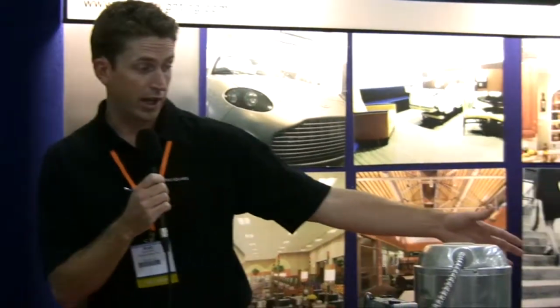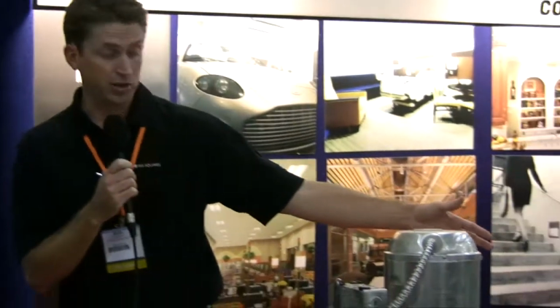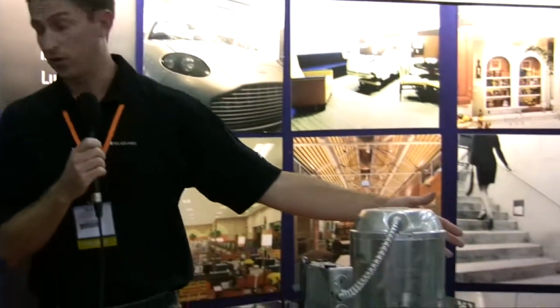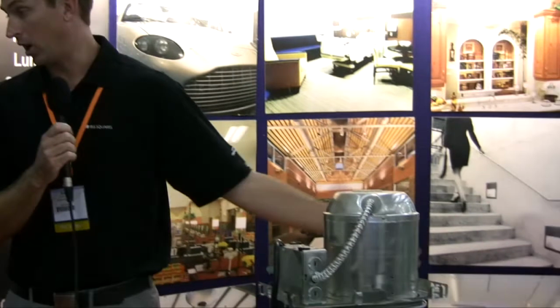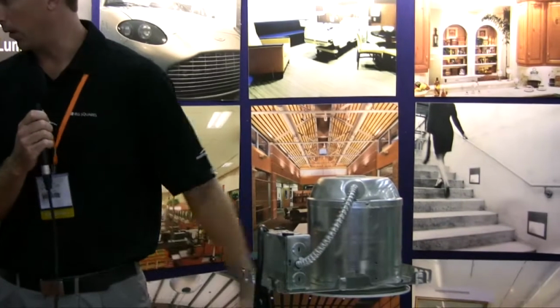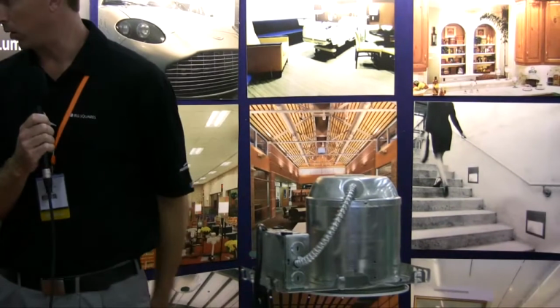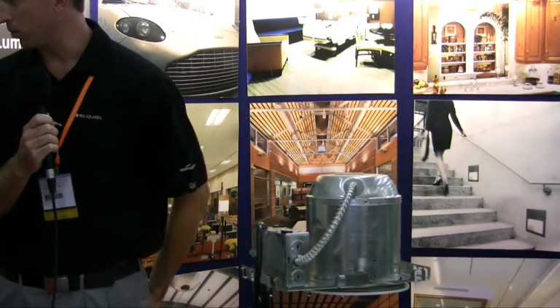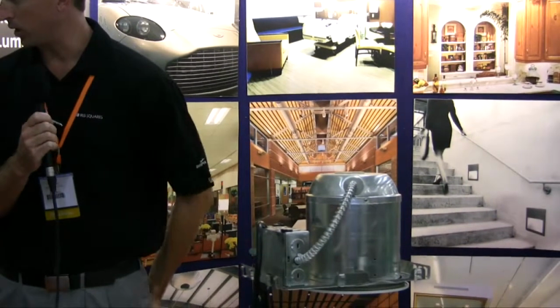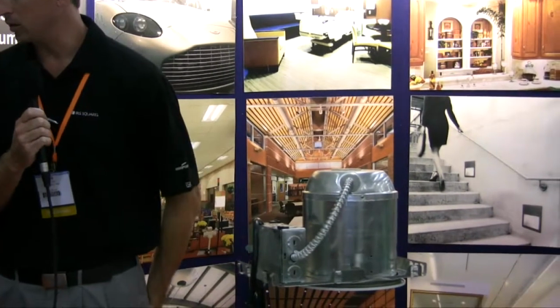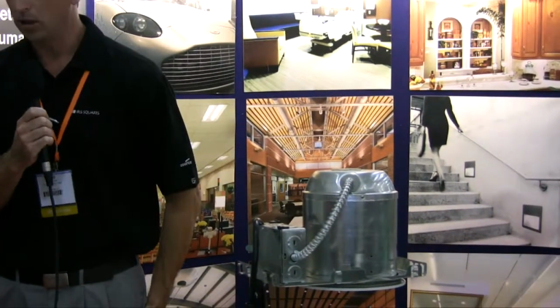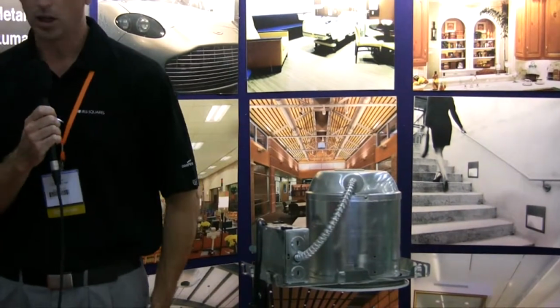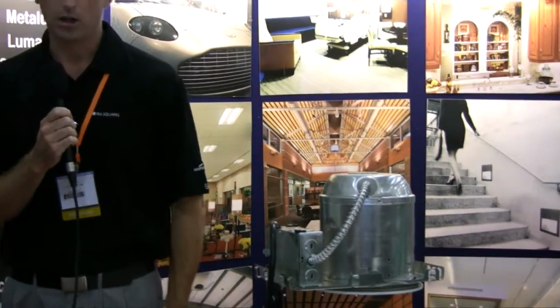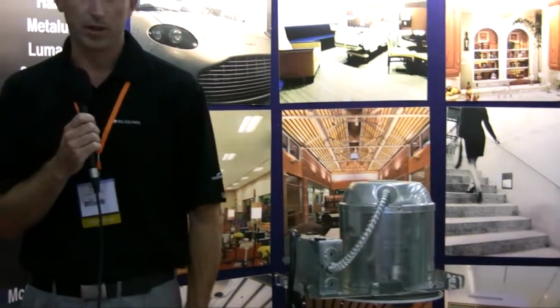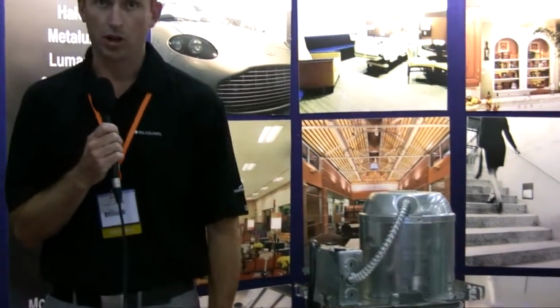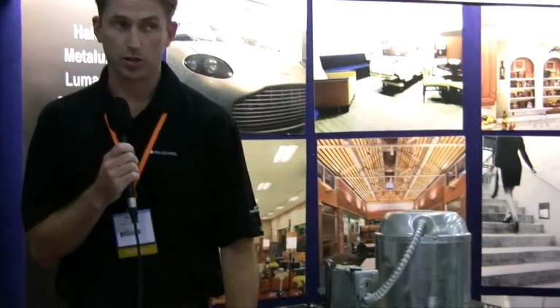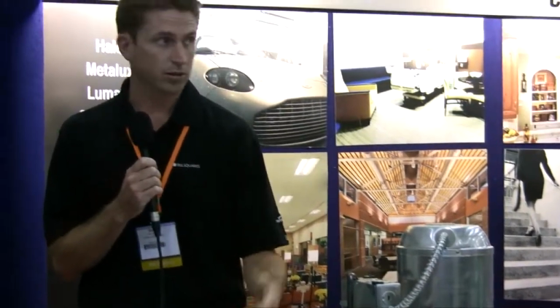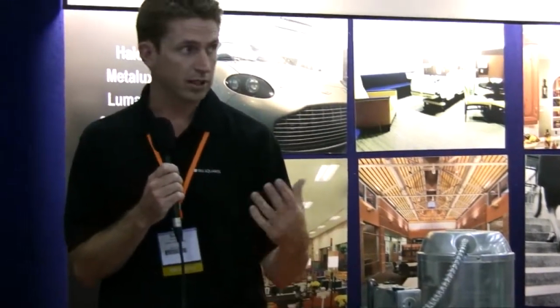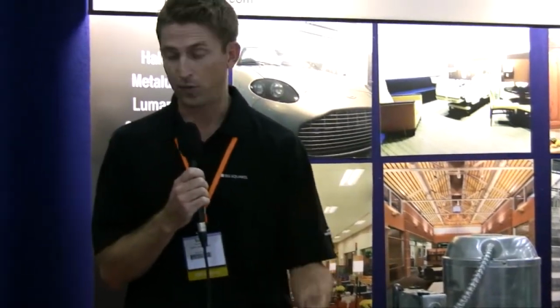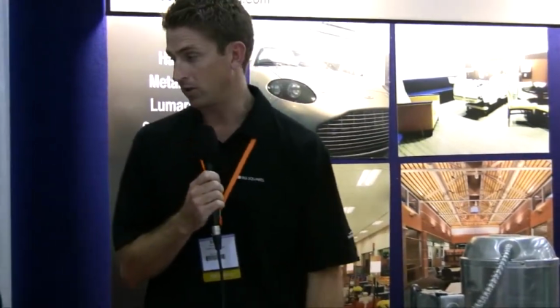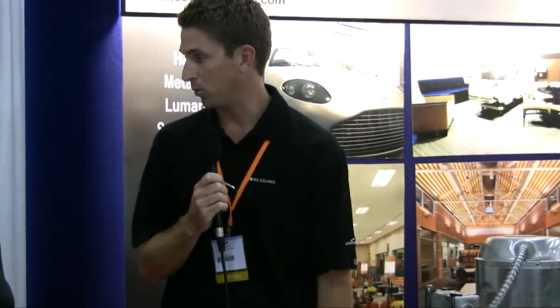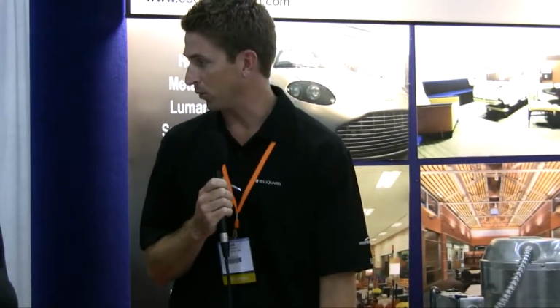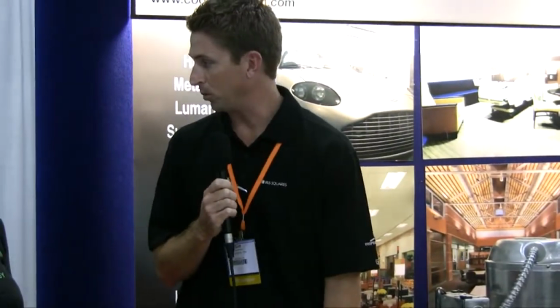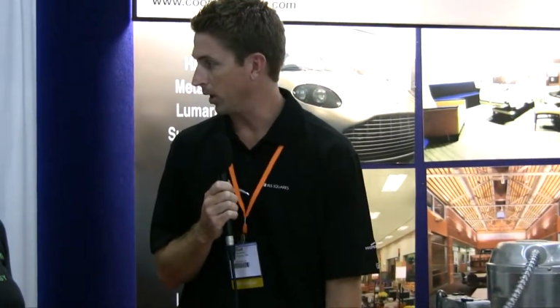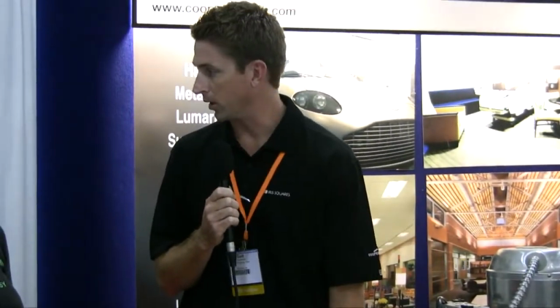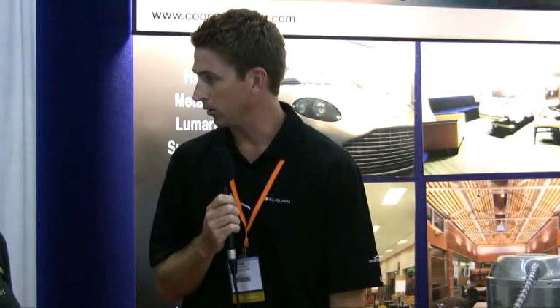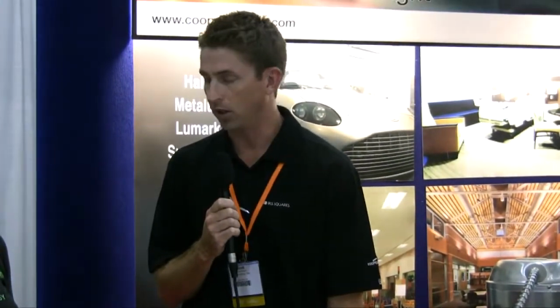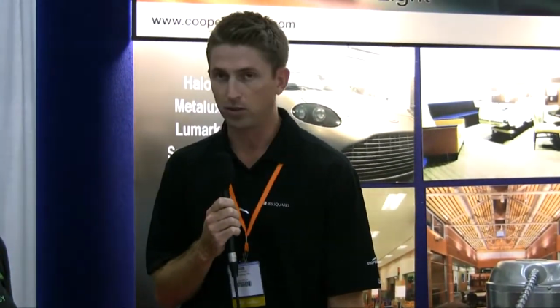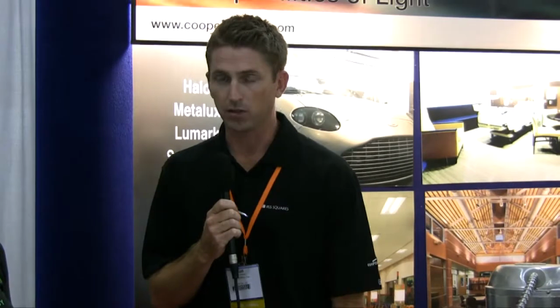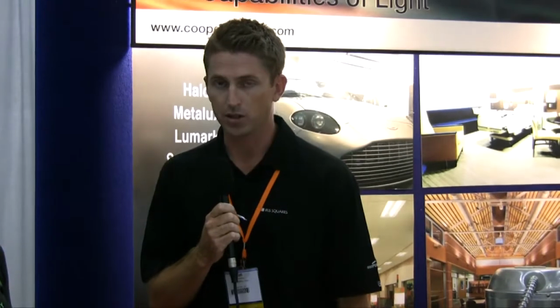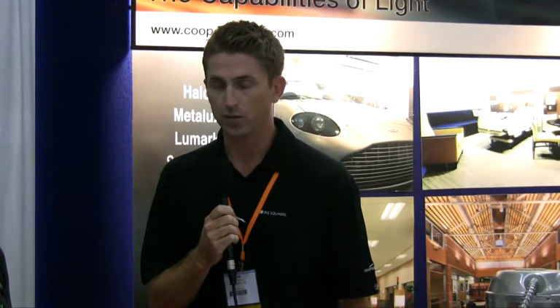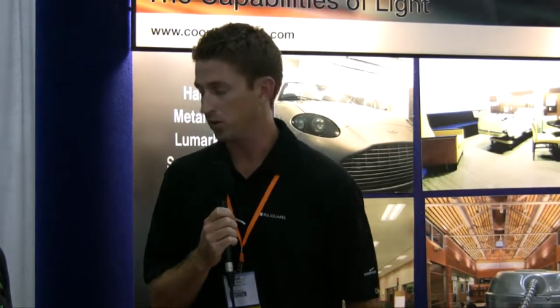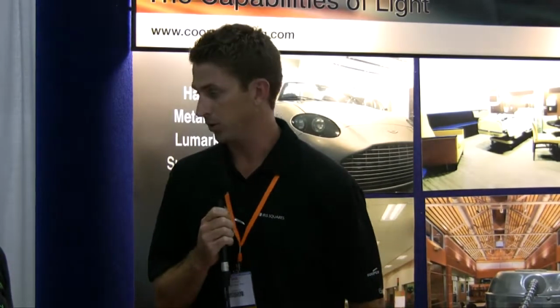We also have a number of energy efficient compact fluorescent products that are also California Title 24 compliant and save significant energy off your energy bills.